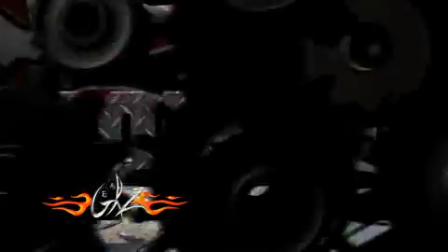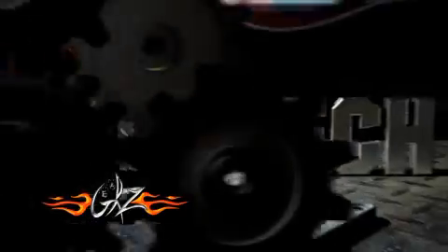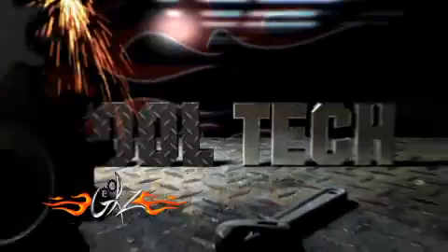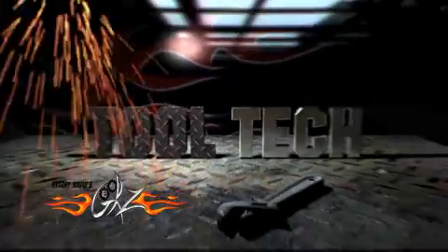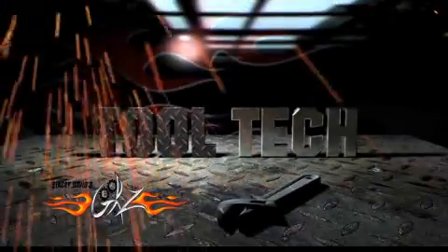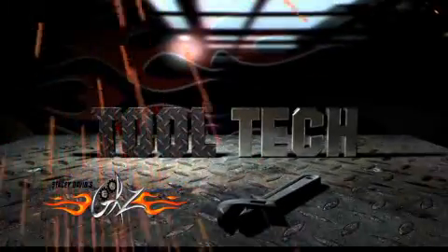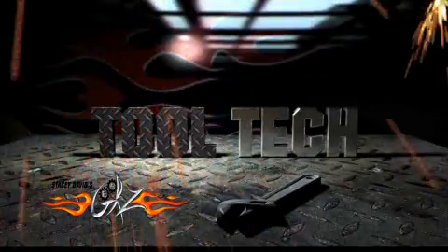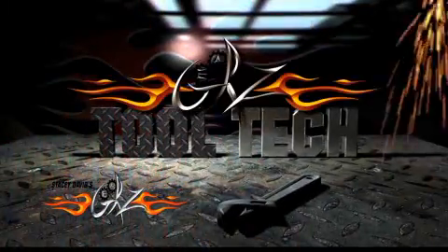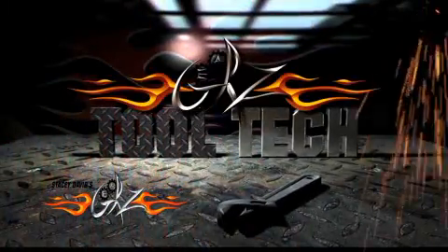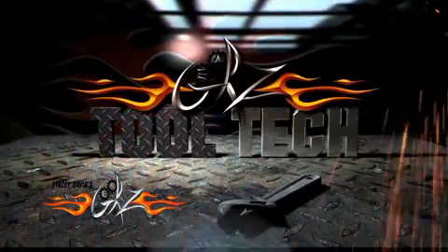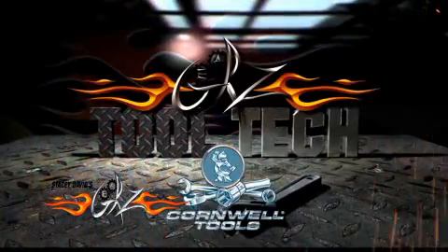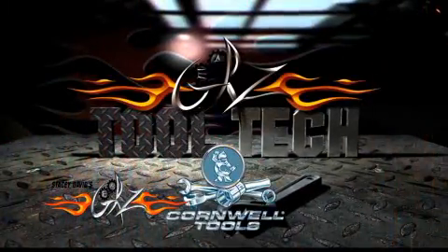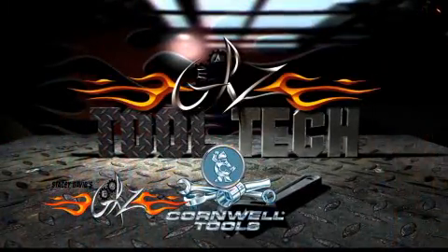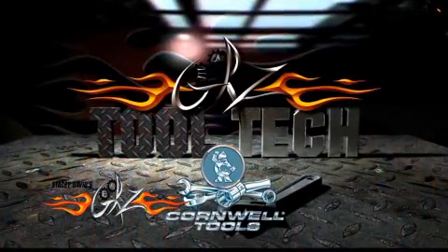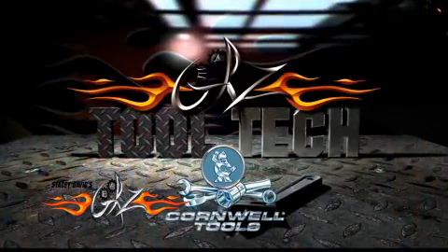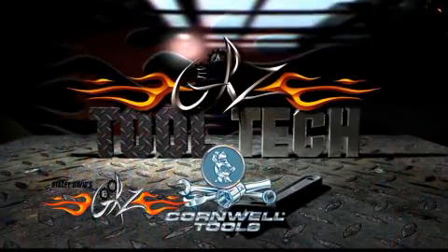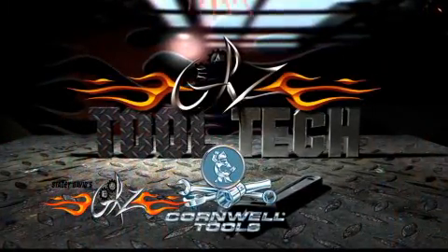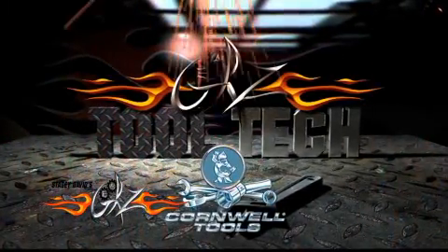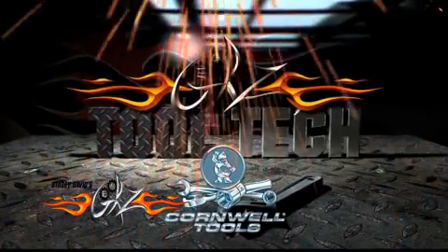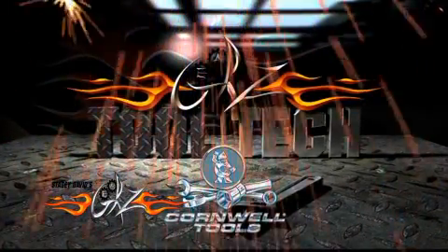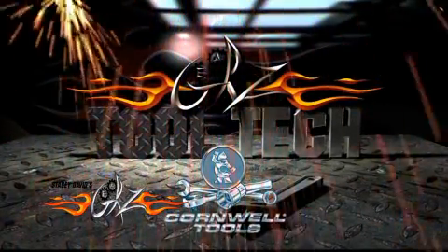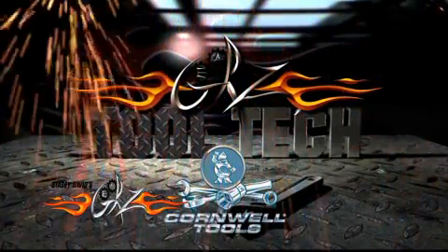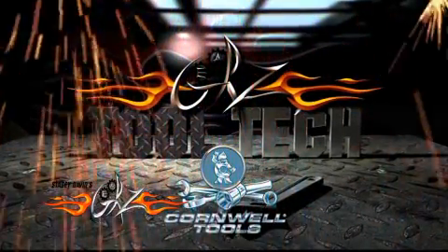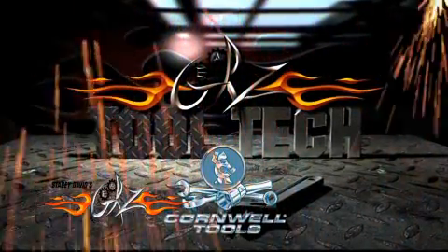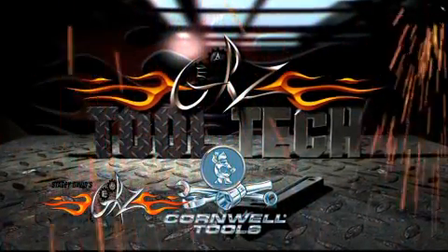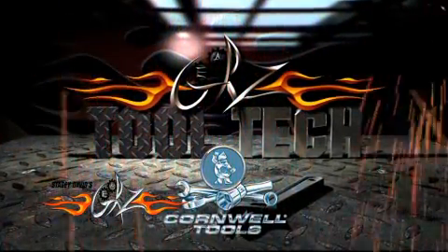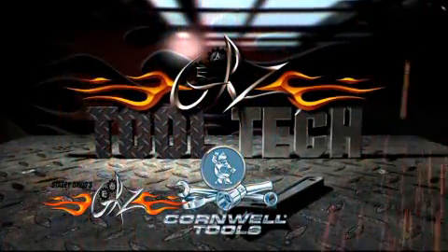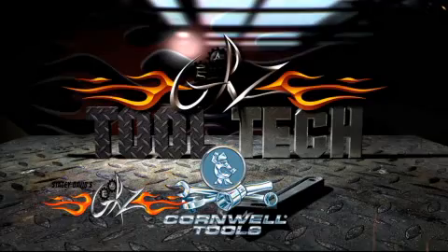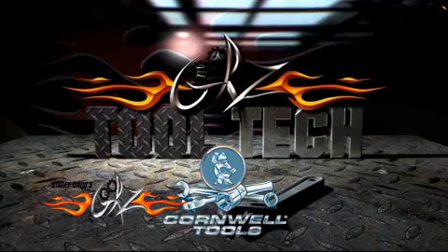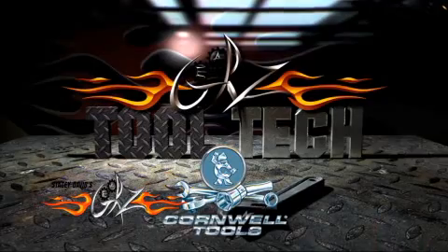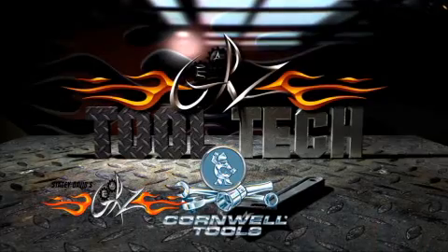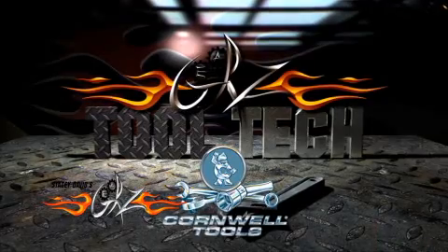Tool Tech, brought to you by Cornwell Tools, the choice of professionals since 1919.